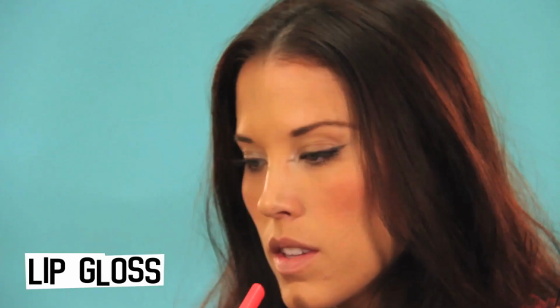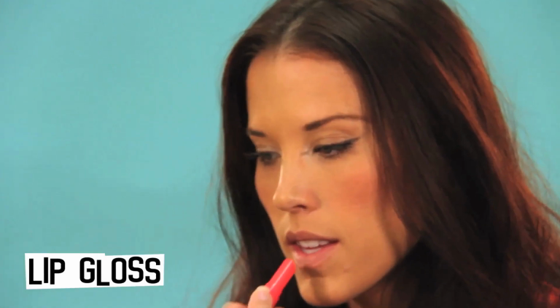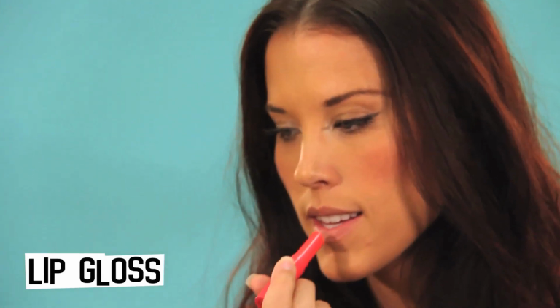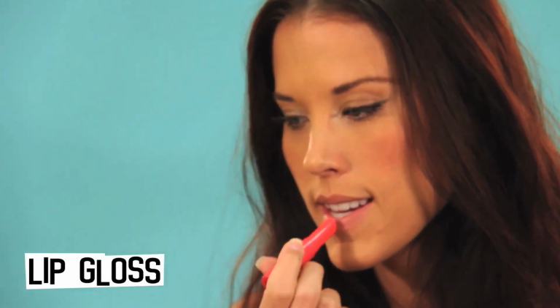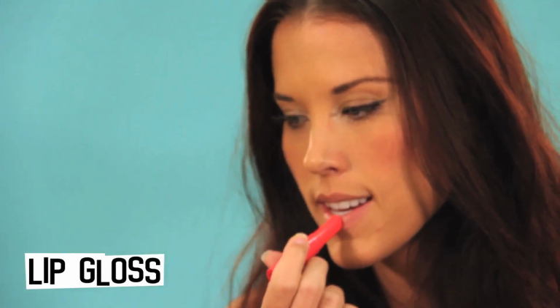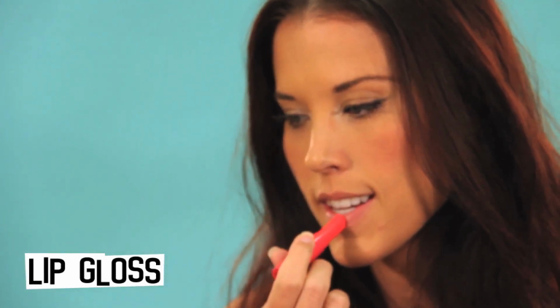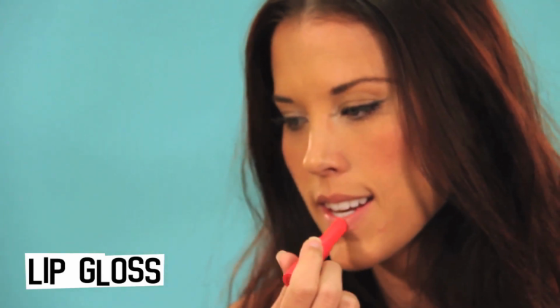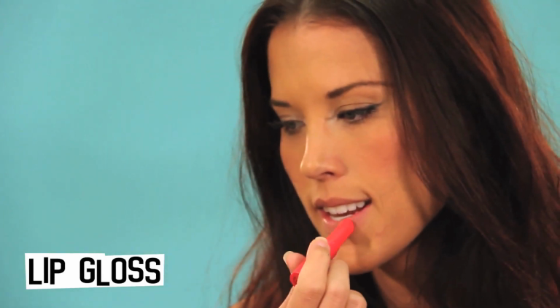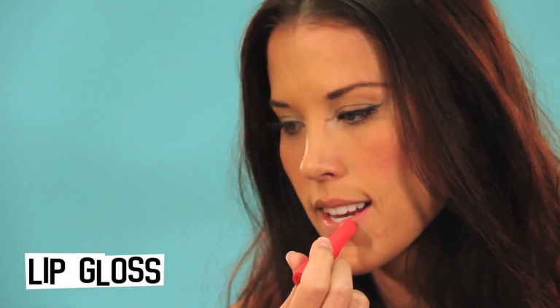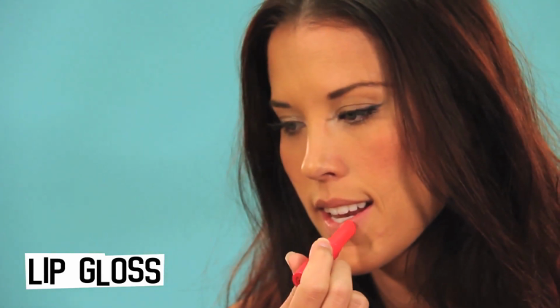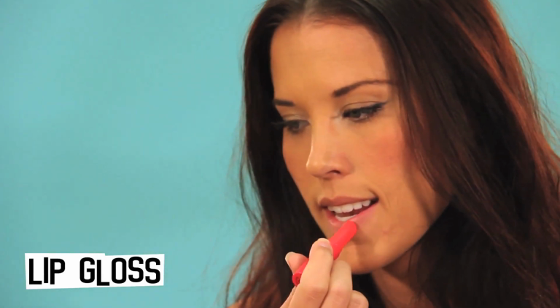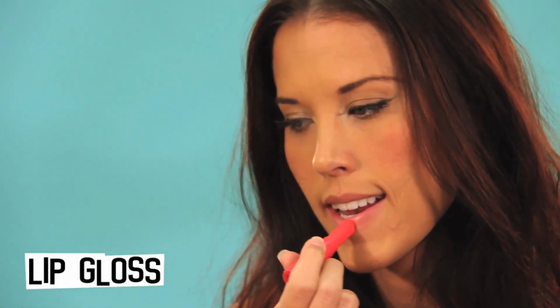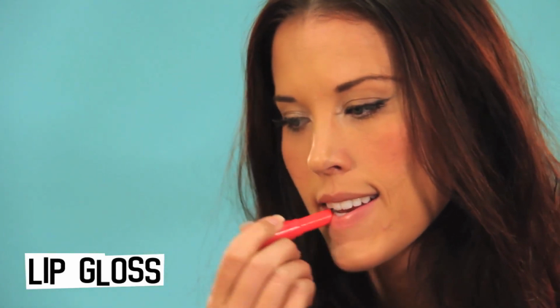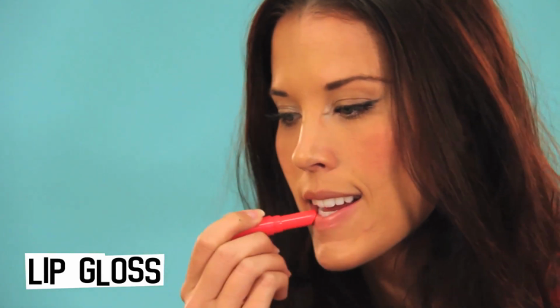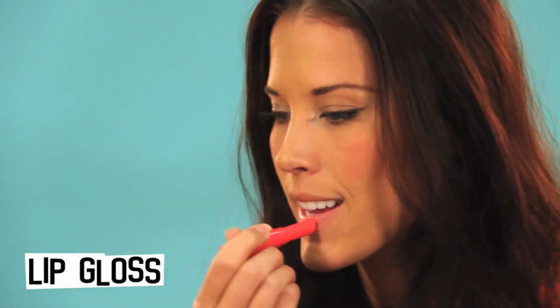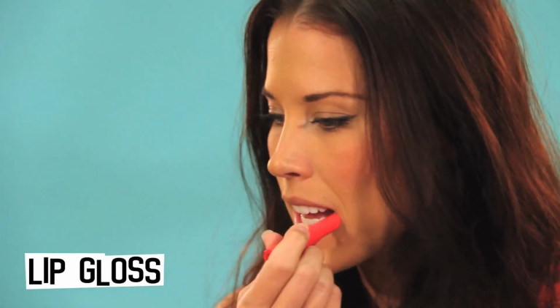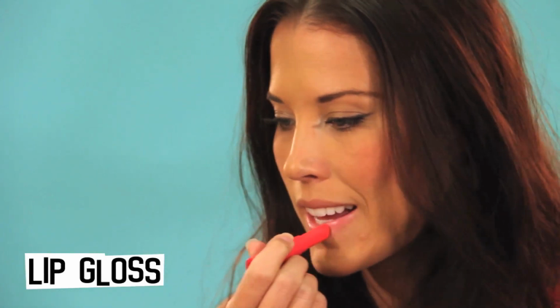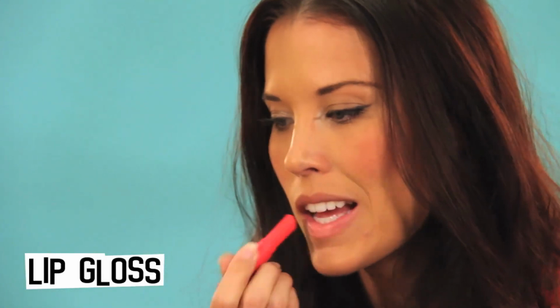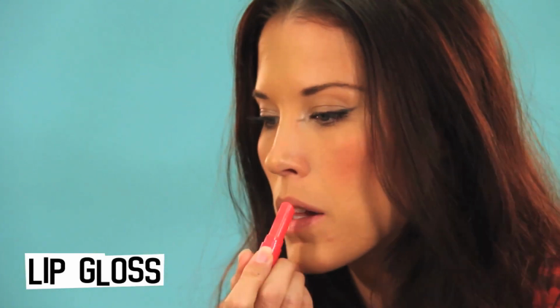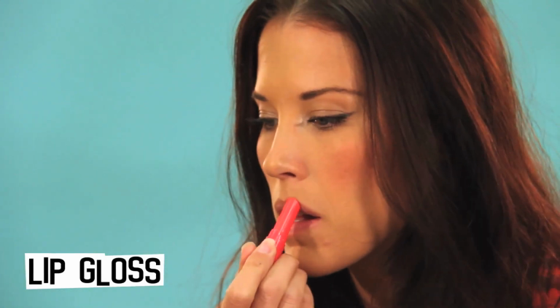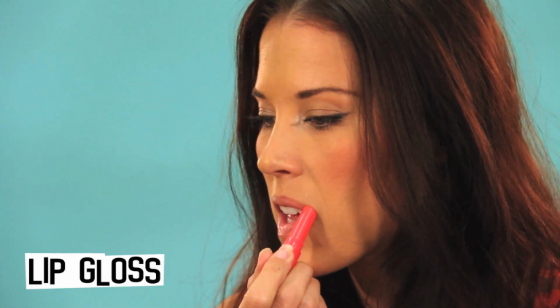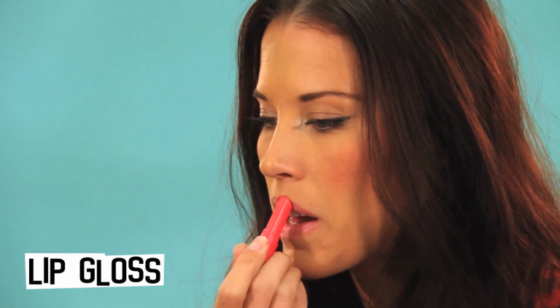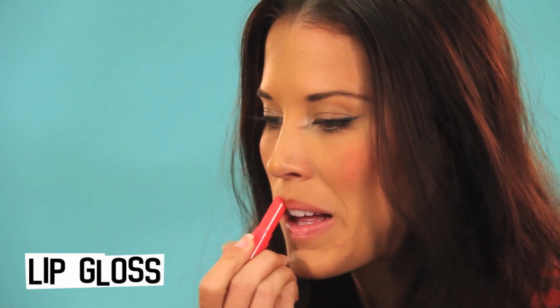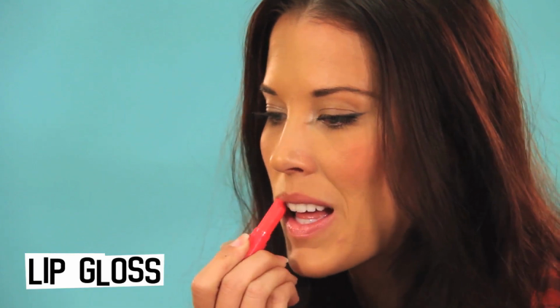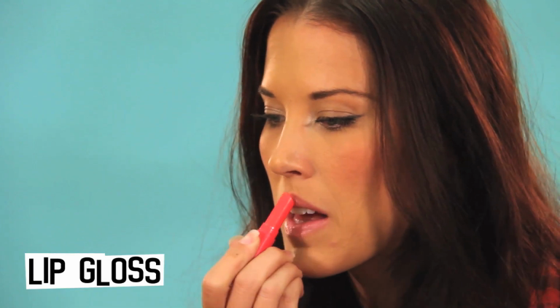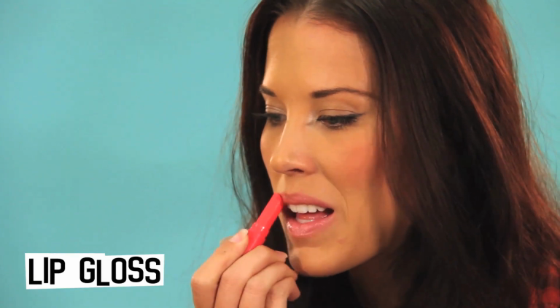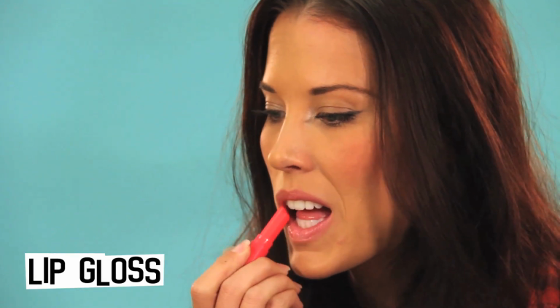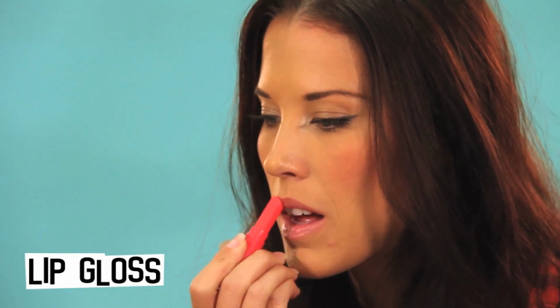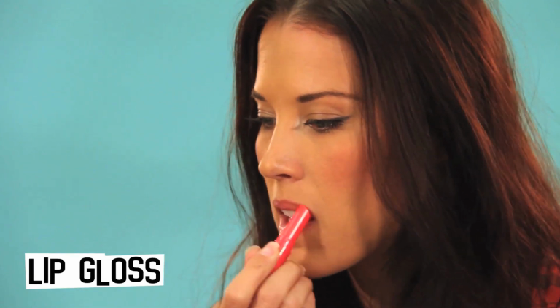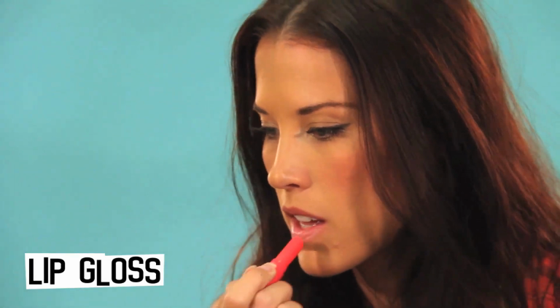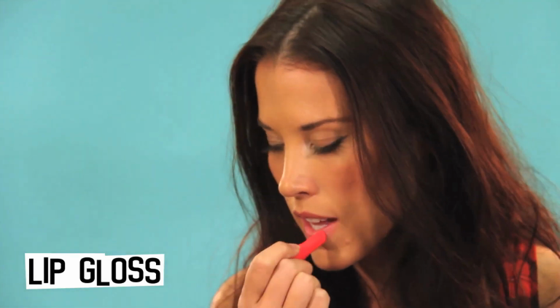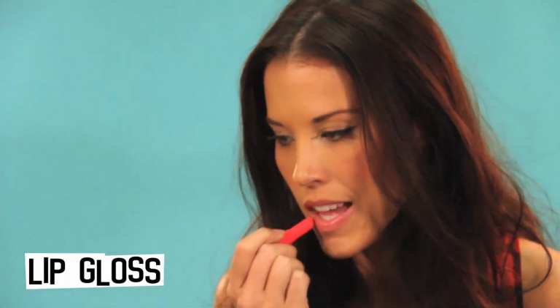To finish off the look, just throw on your favorite lip gloss, lipstick, or in this case I'm using a colored chapstick.